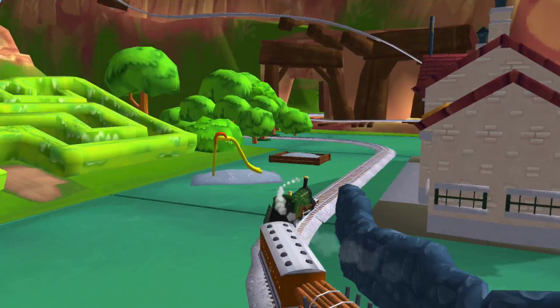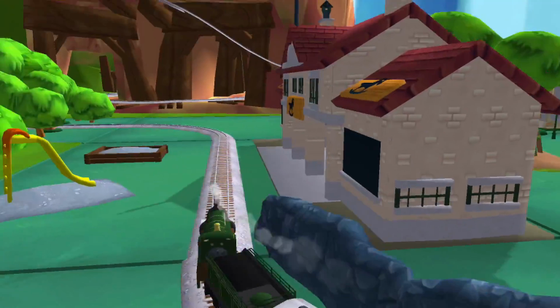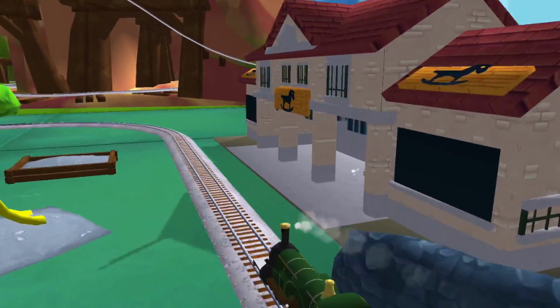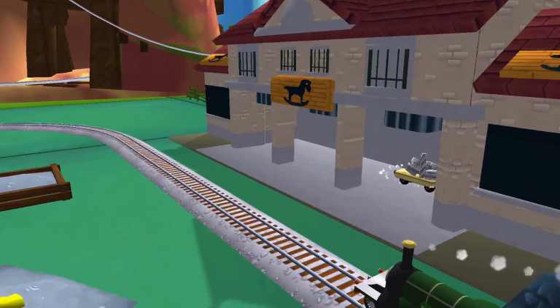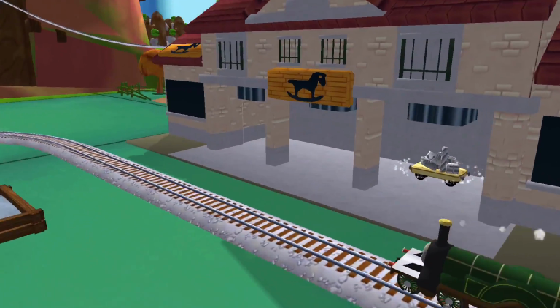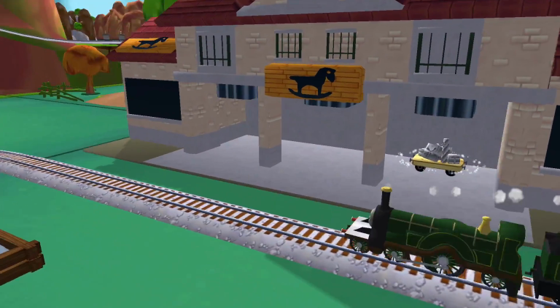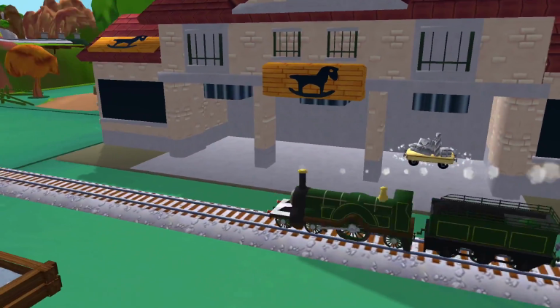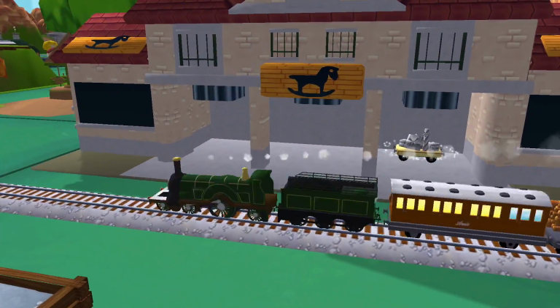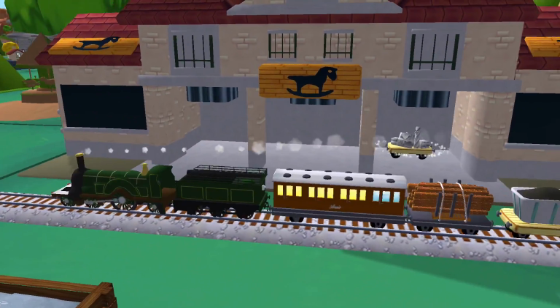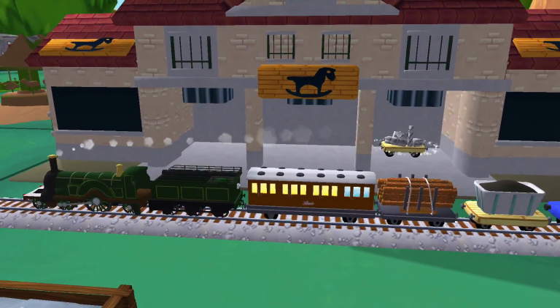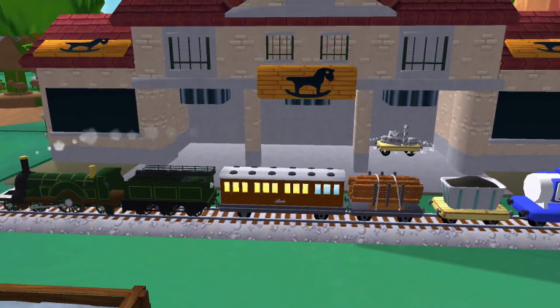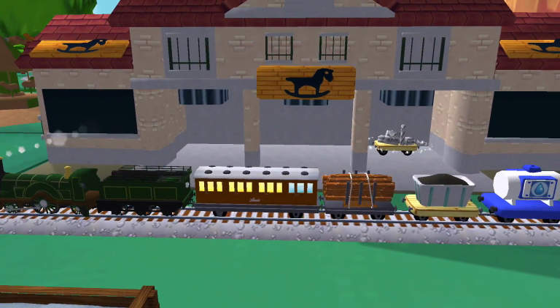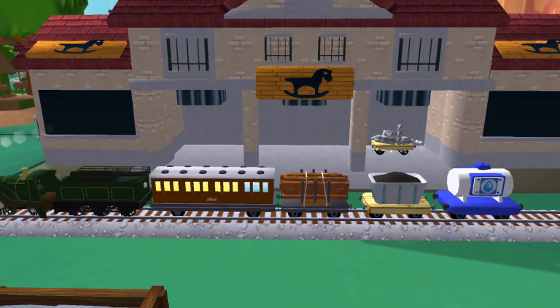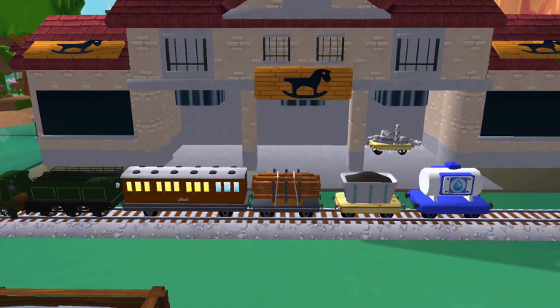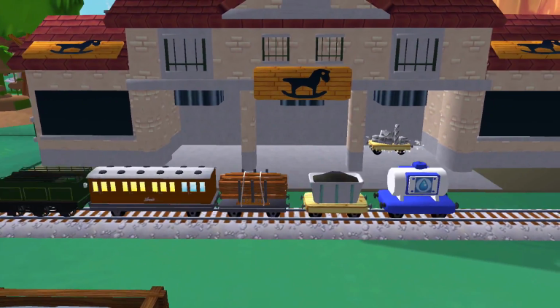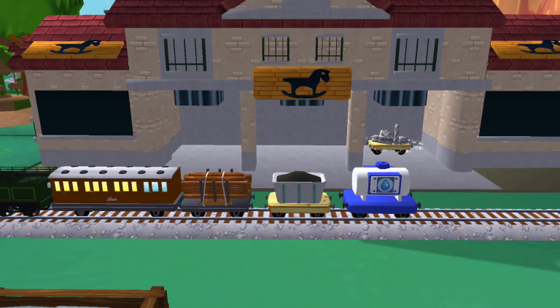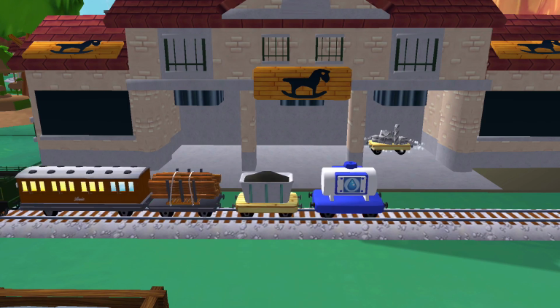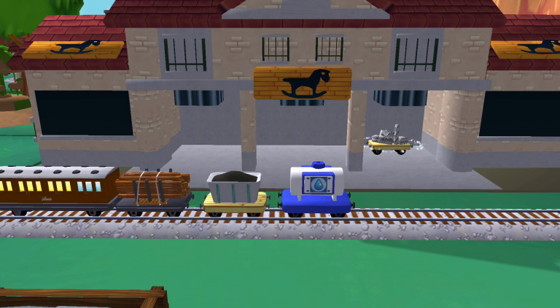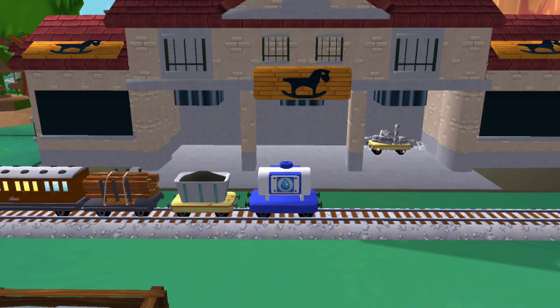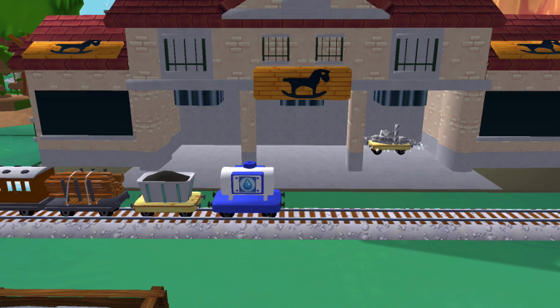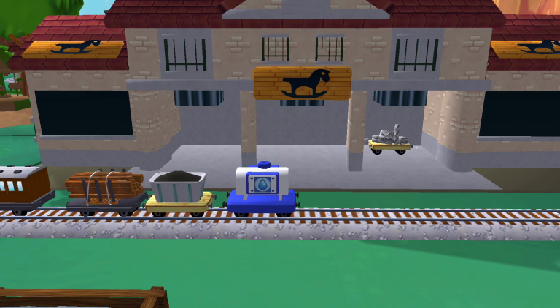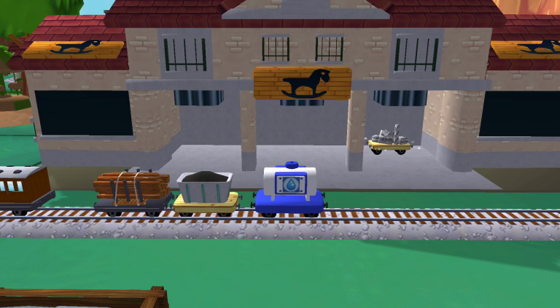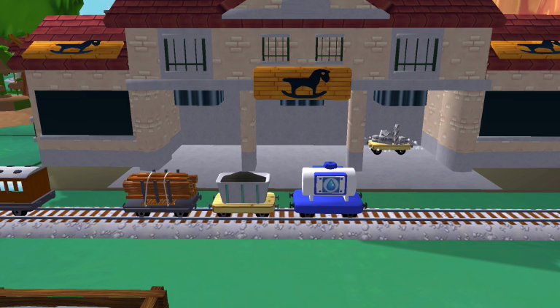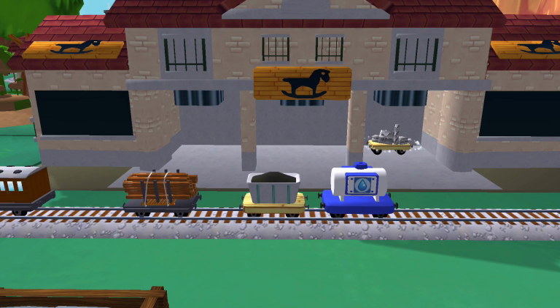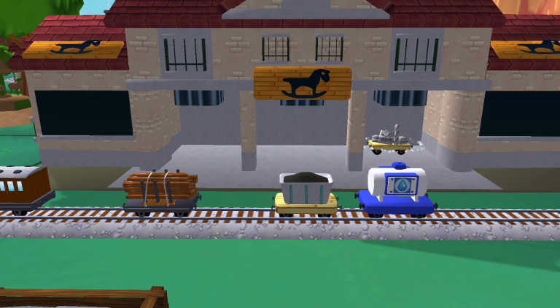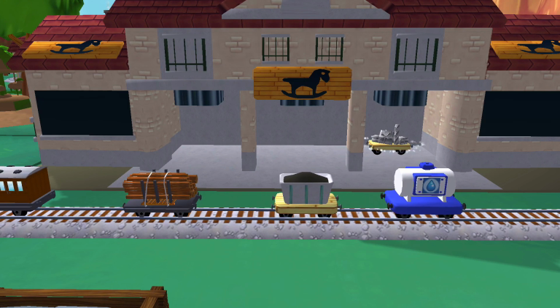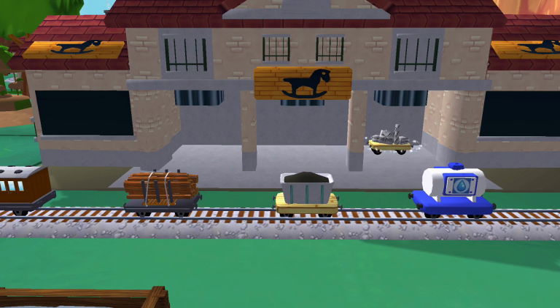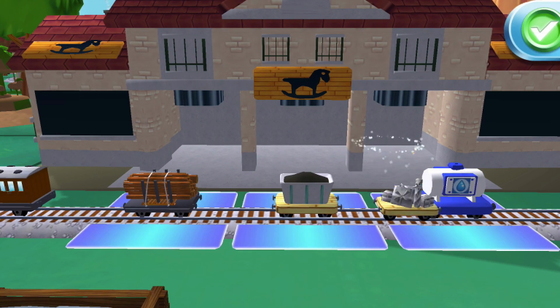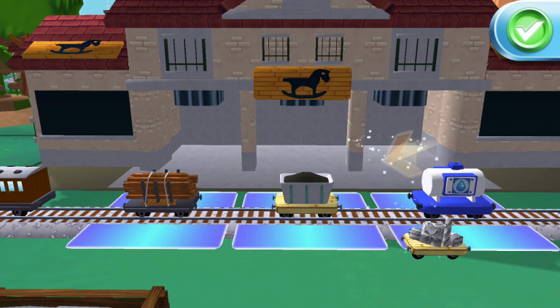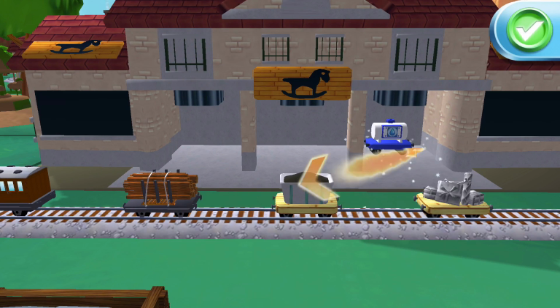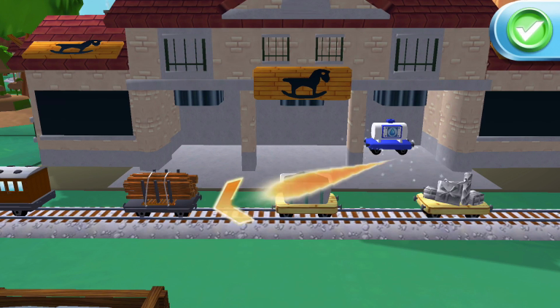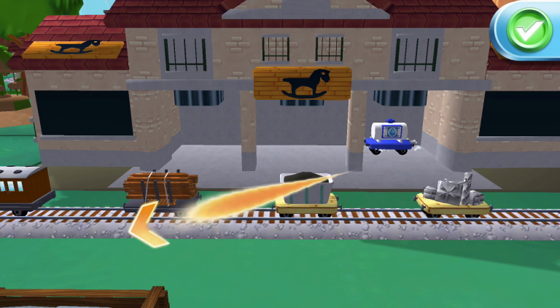A new wagon! Your engine would love to pull that. Super!